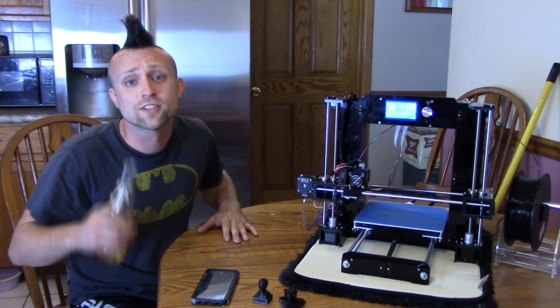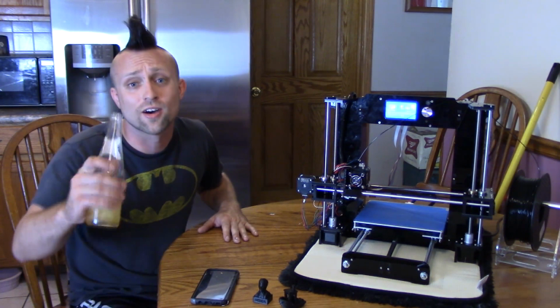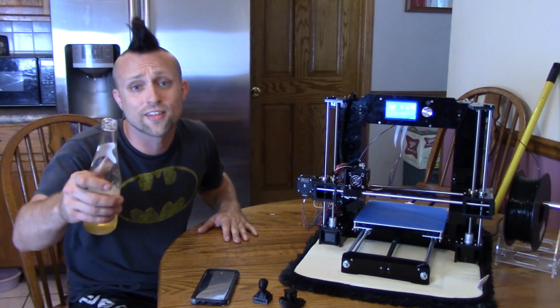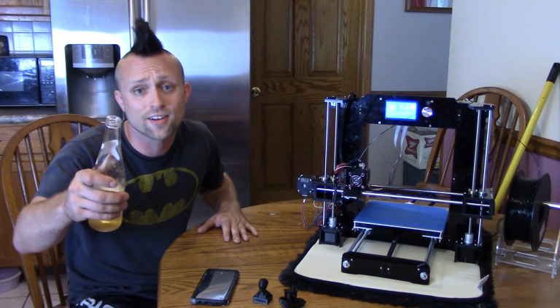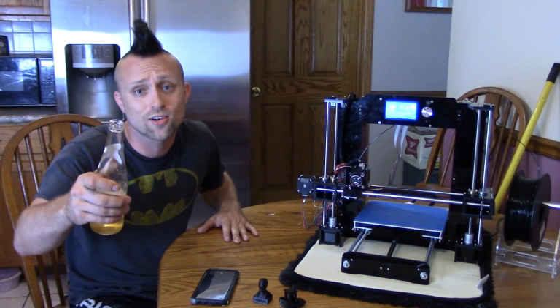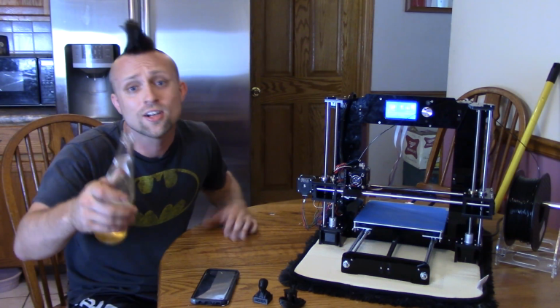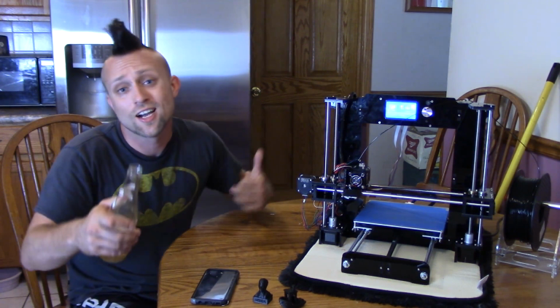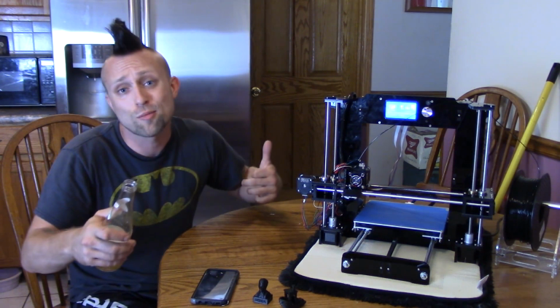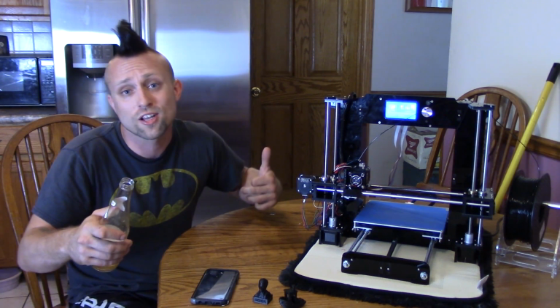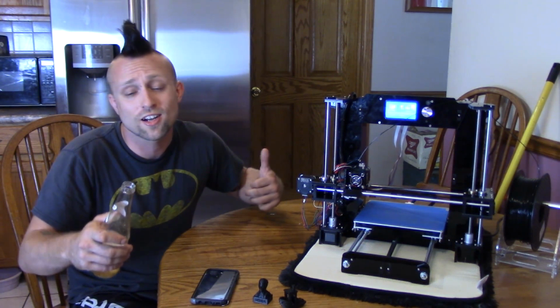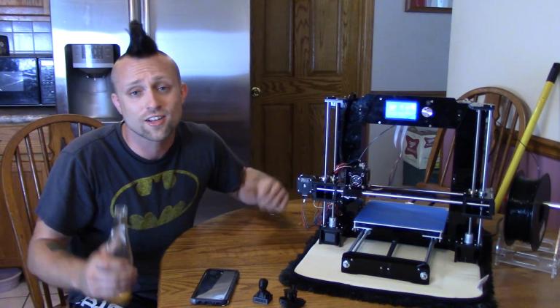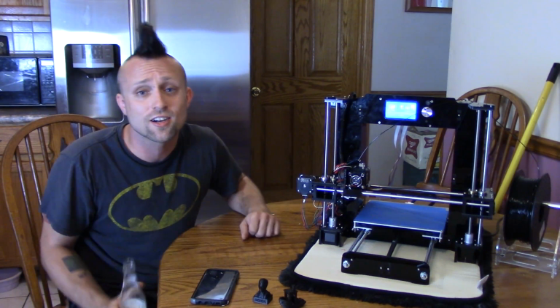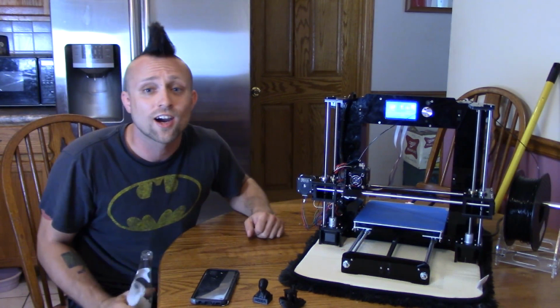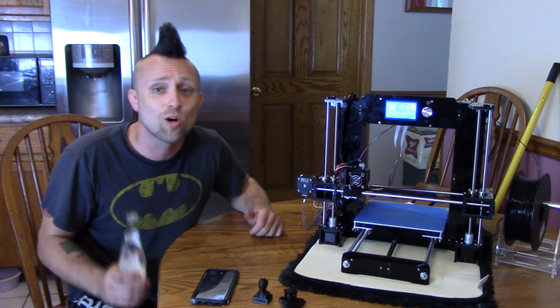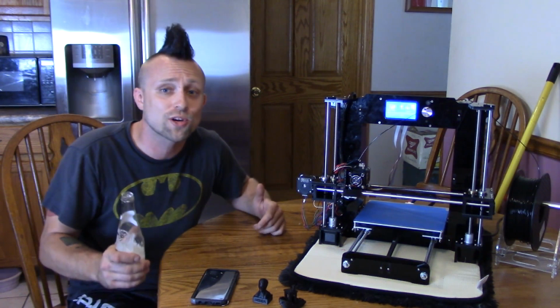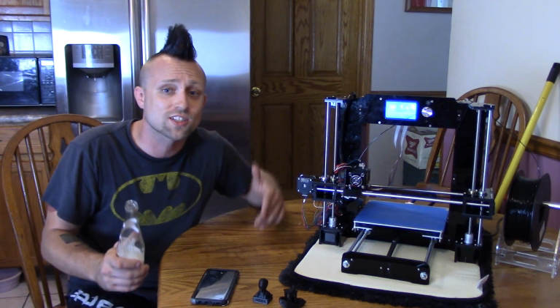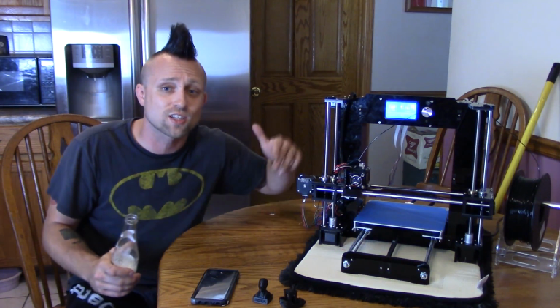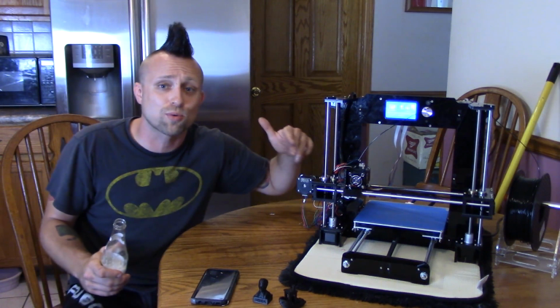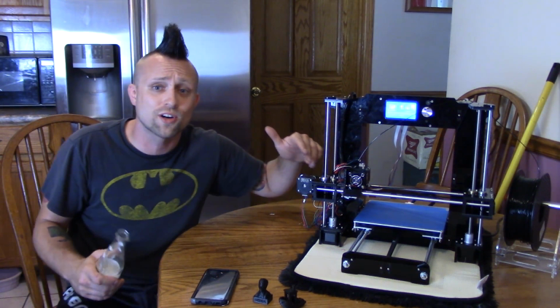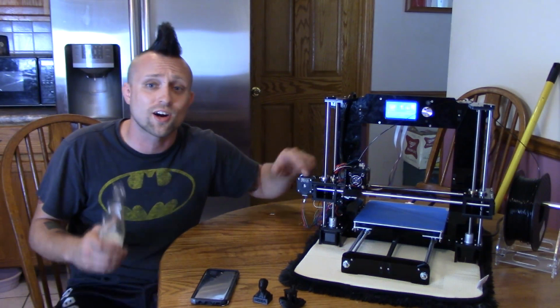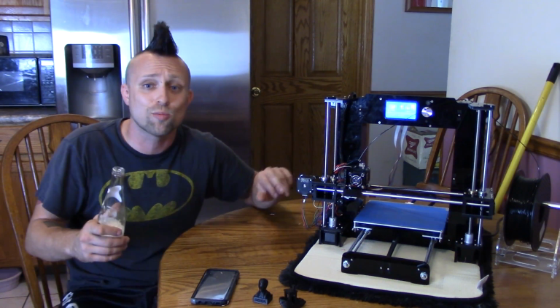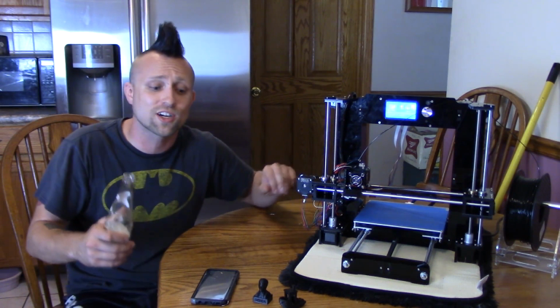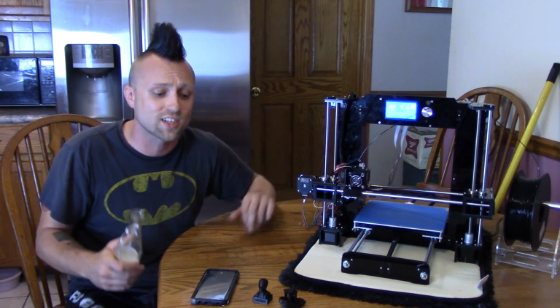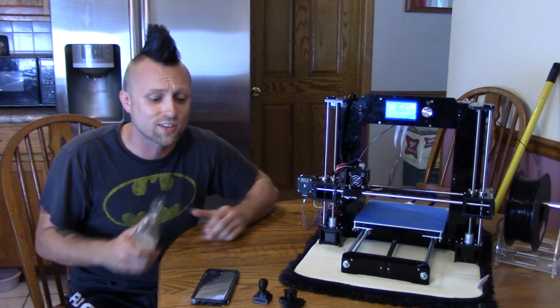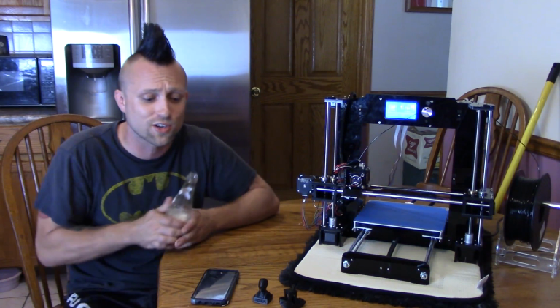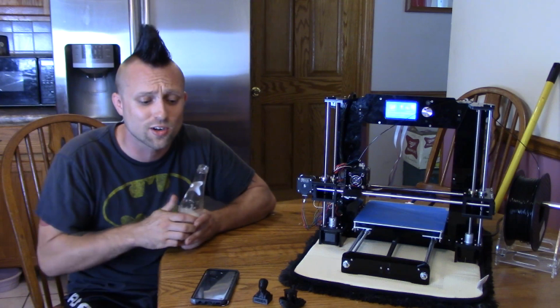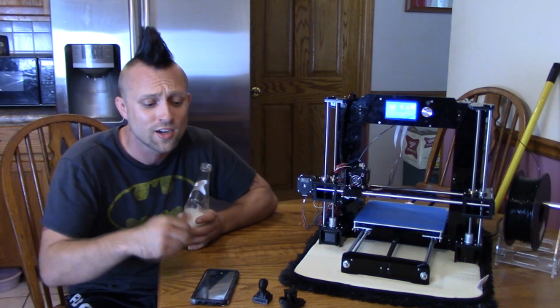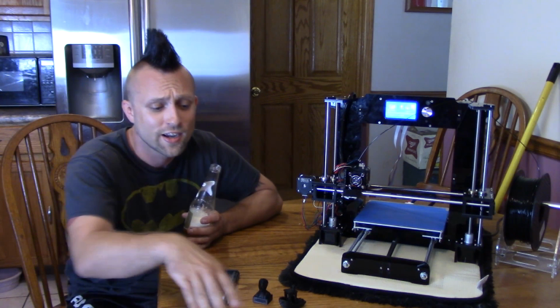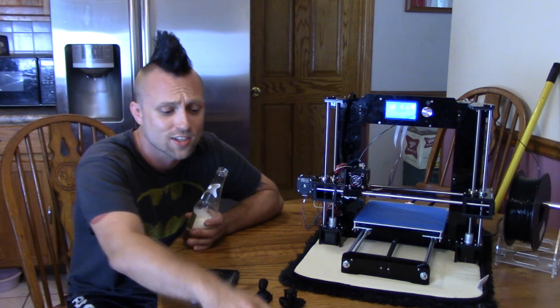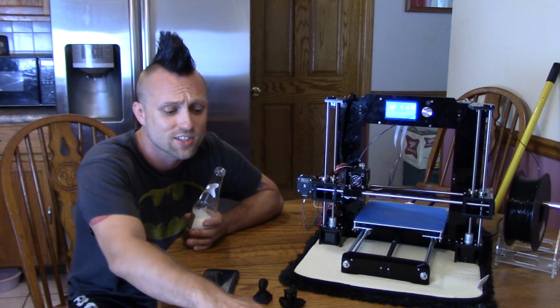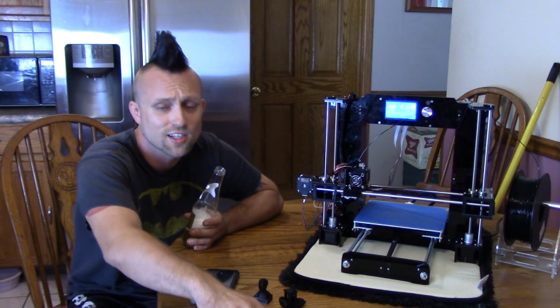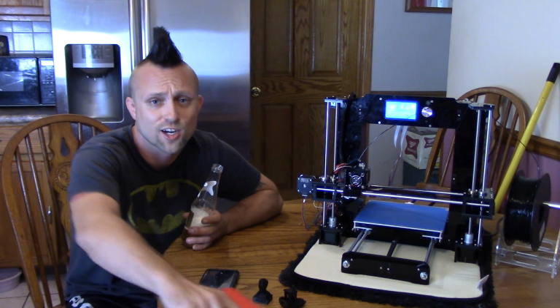On that note, I'm going to get out of here. I hope you guys liked the printer, I hope you guys liked the video, and I'll see you later.